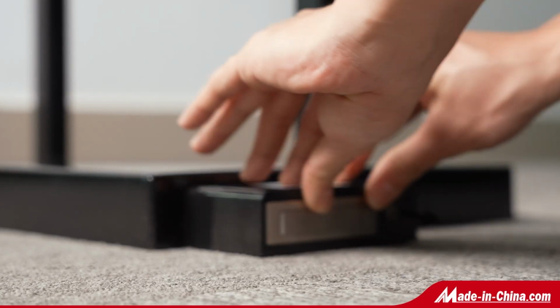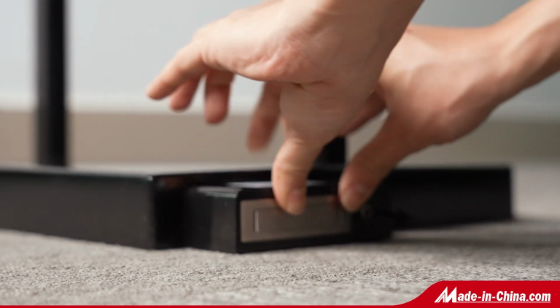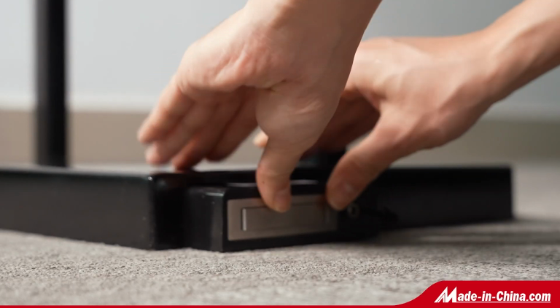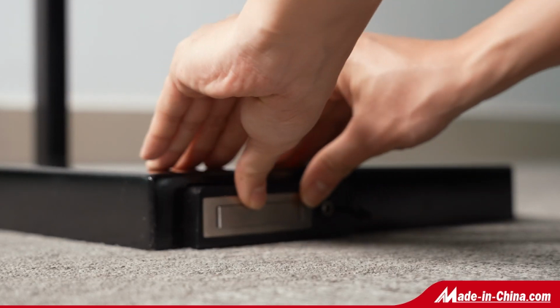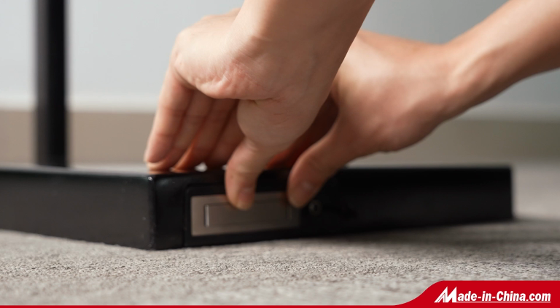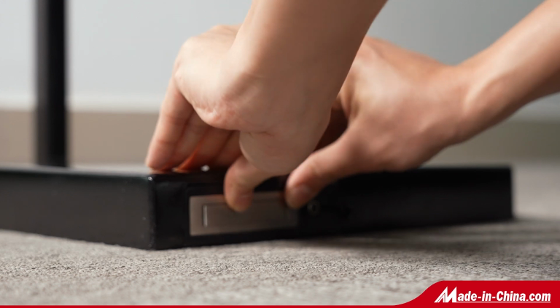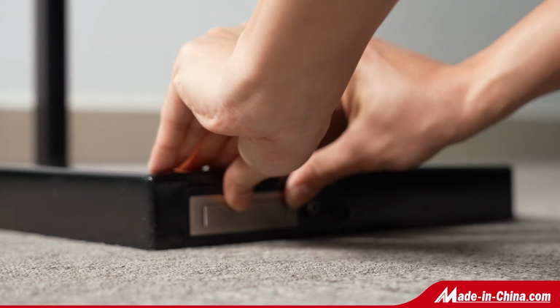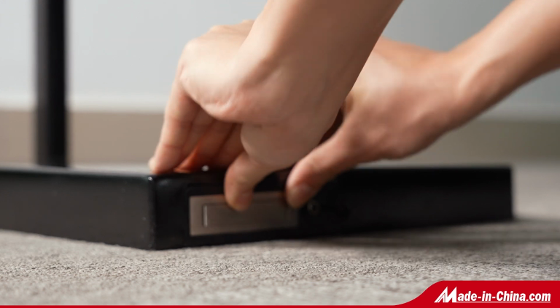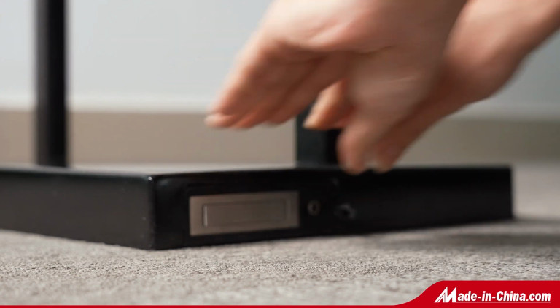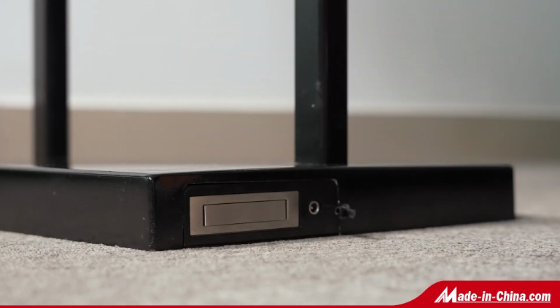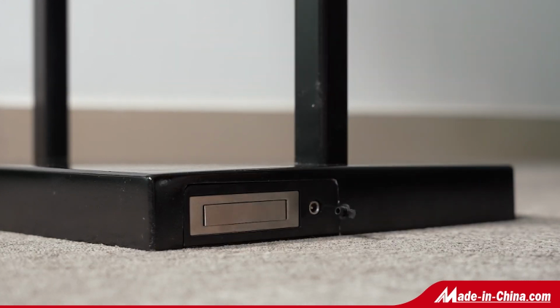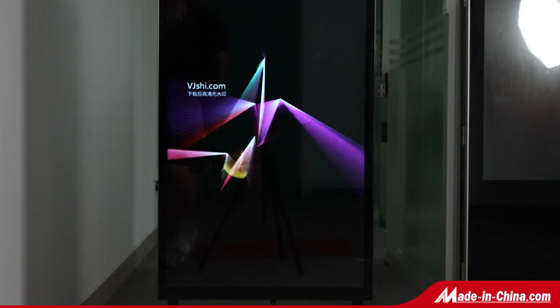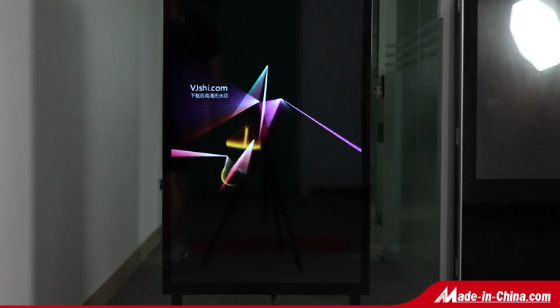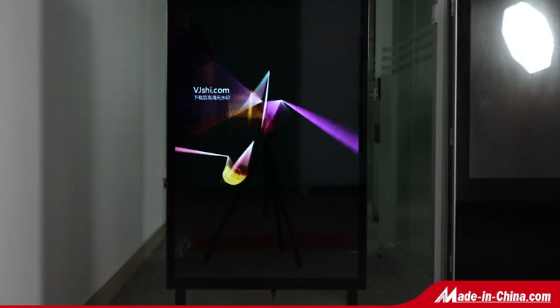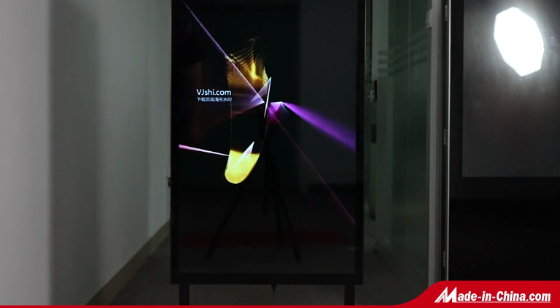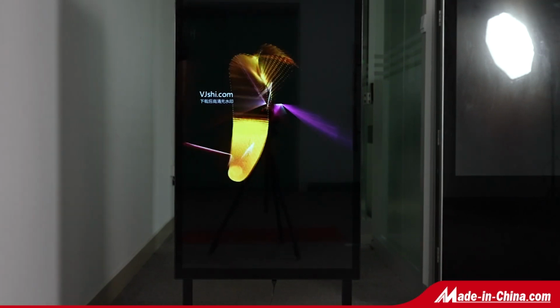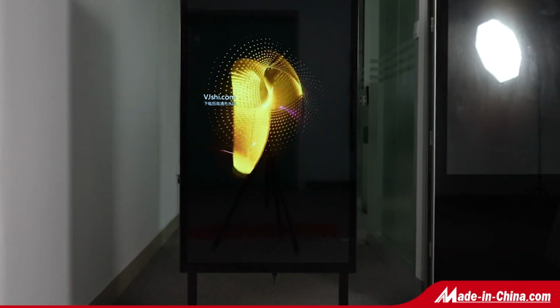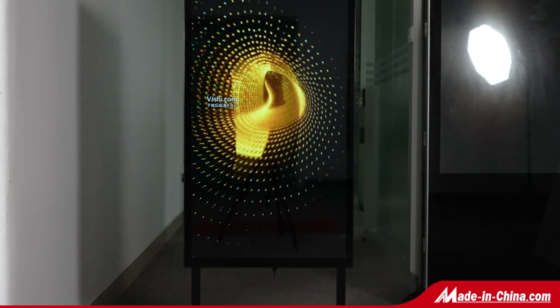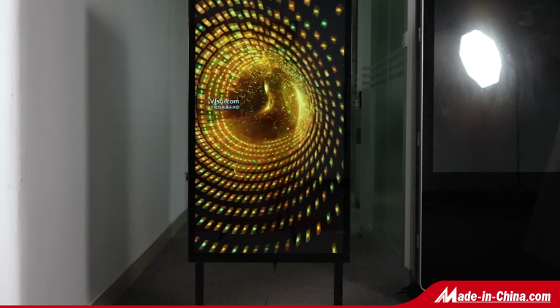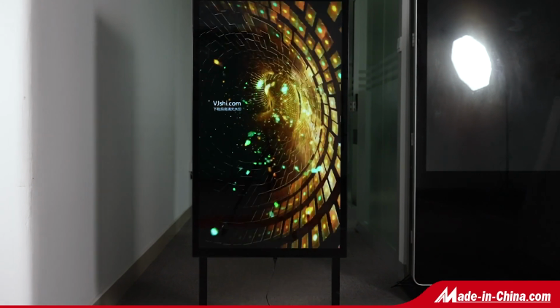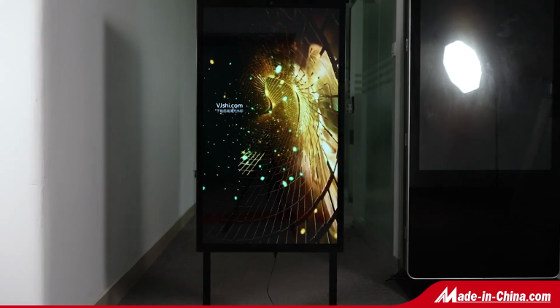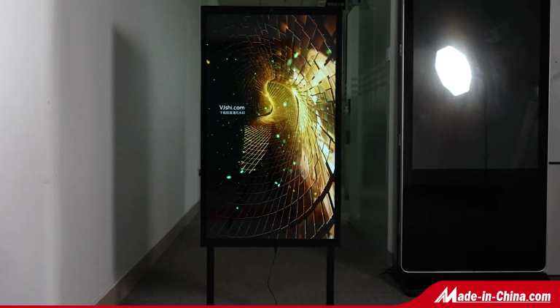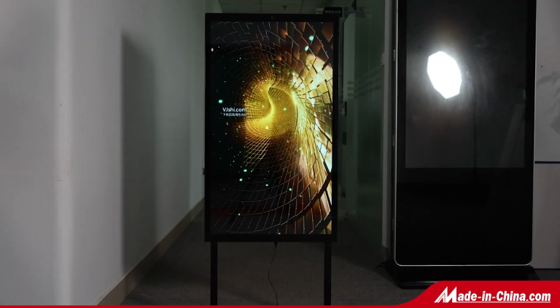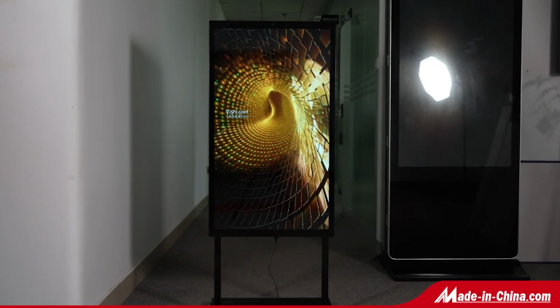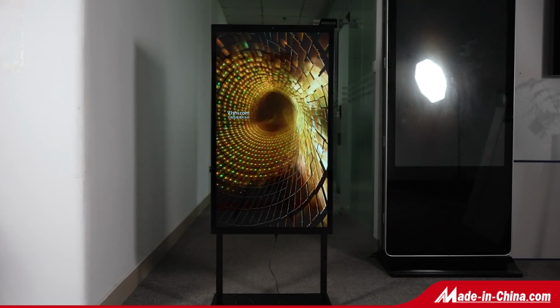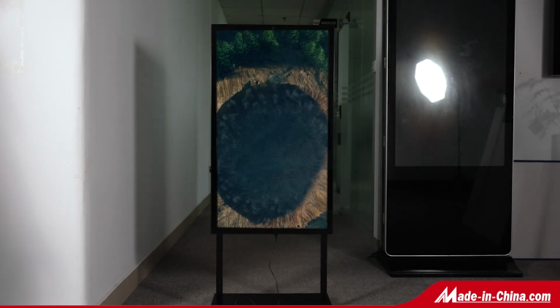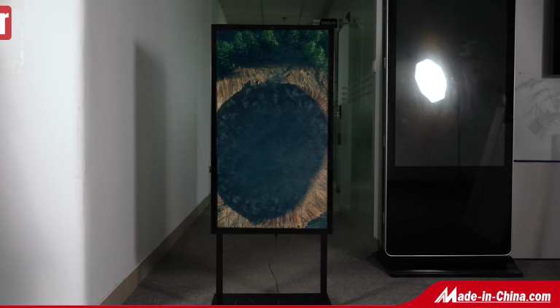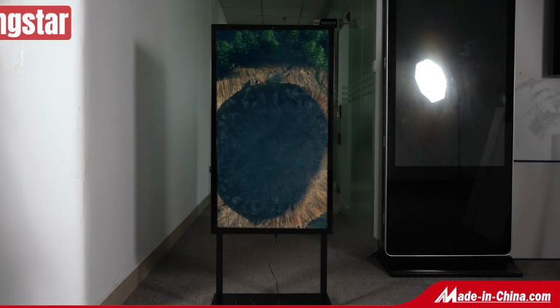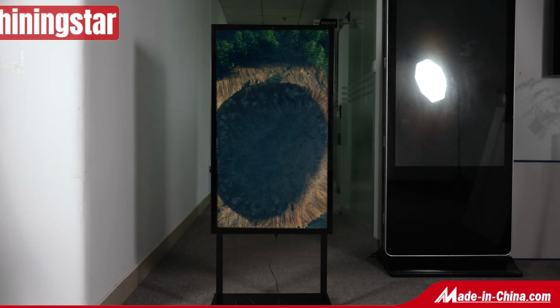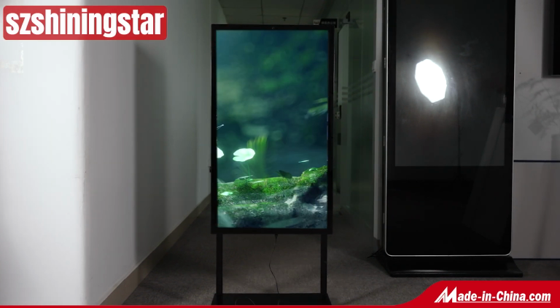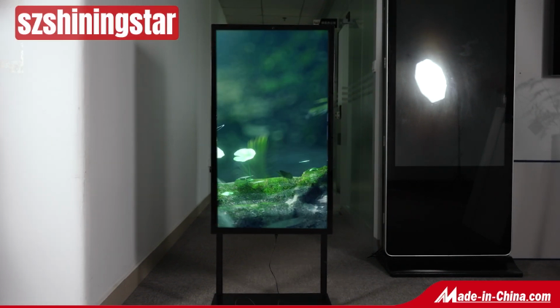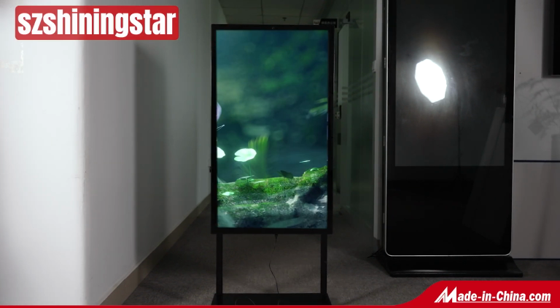Compatible with the rechargeable plug-in lithium-iron batteries, it is easy to move at your will.